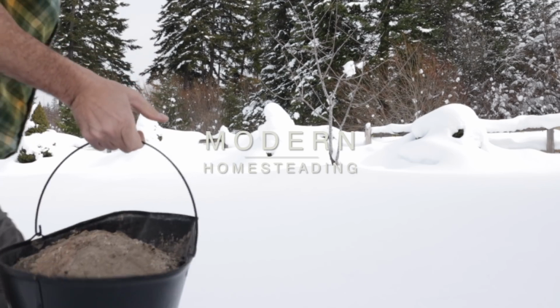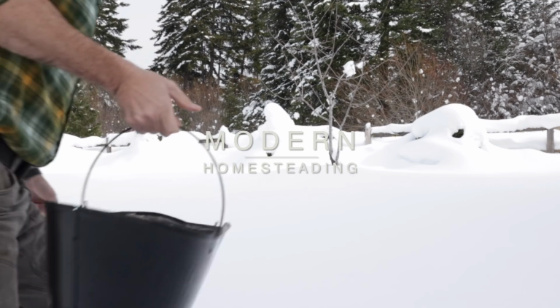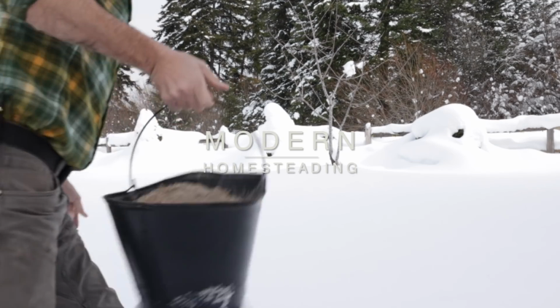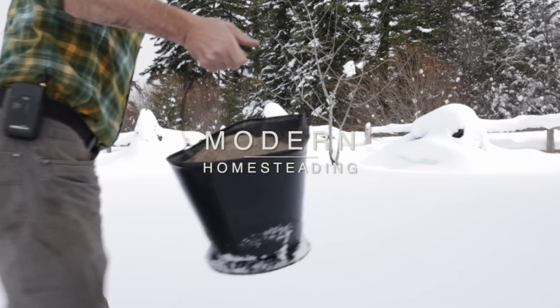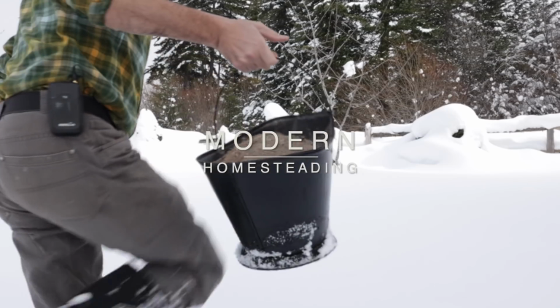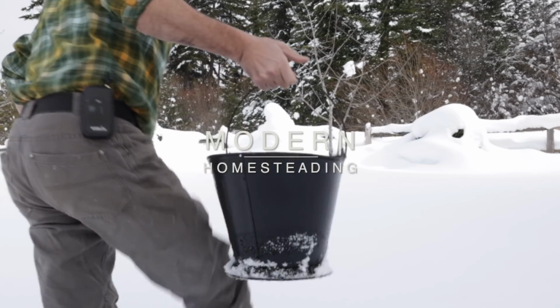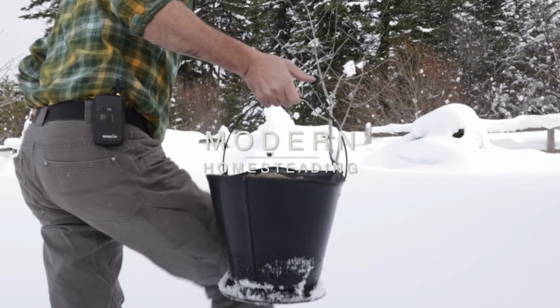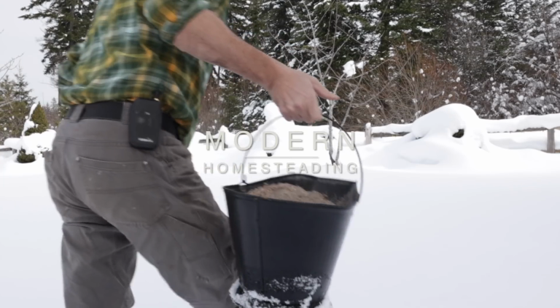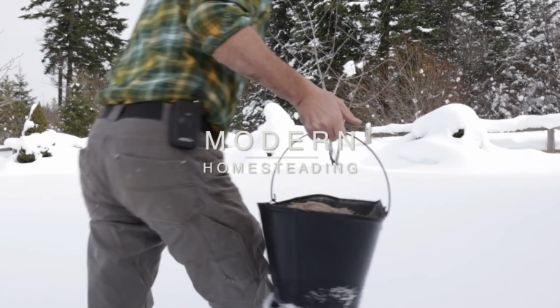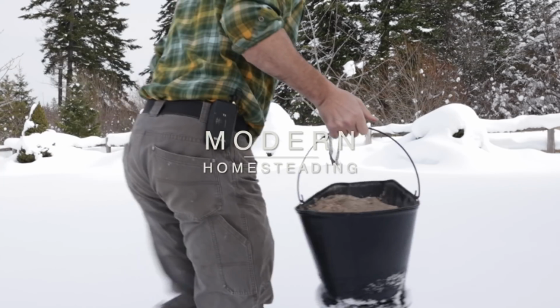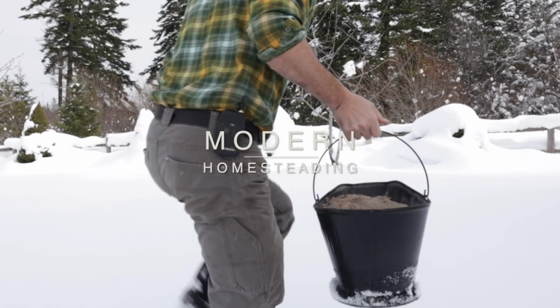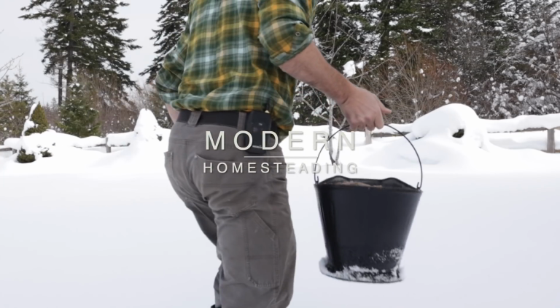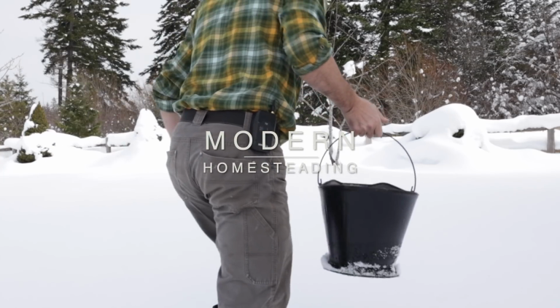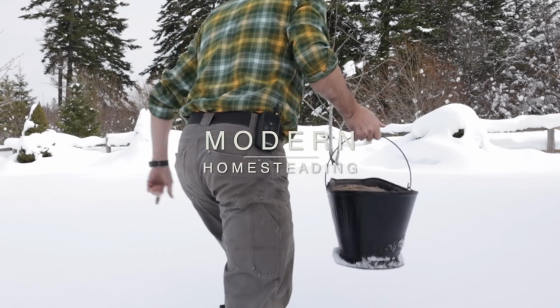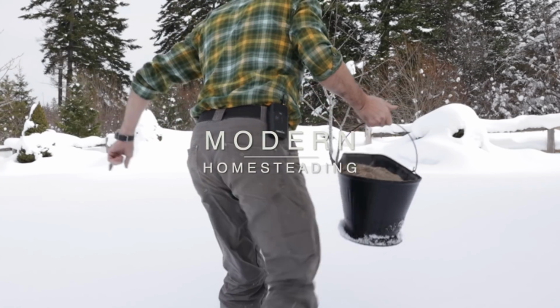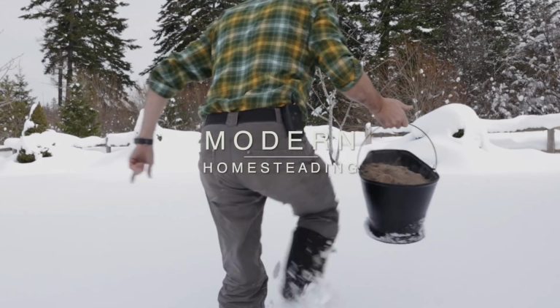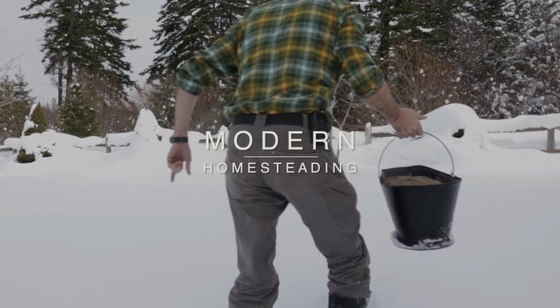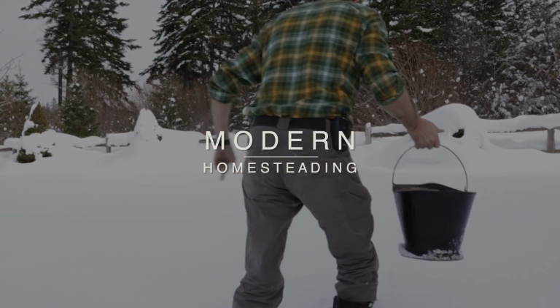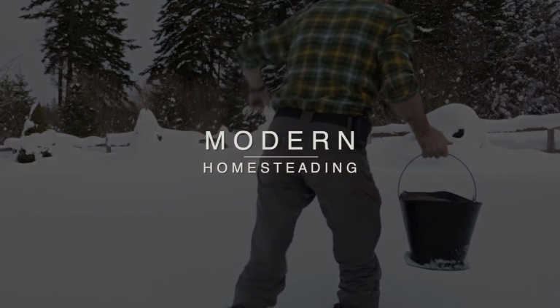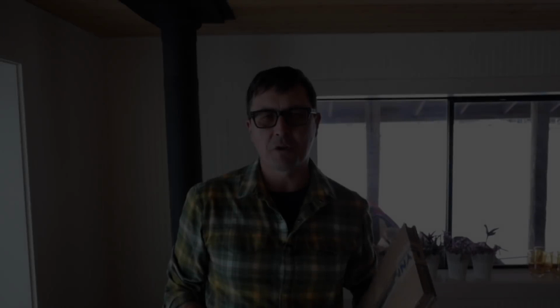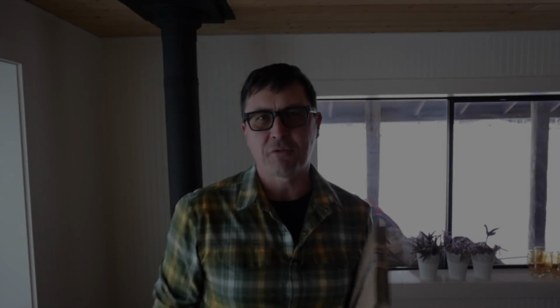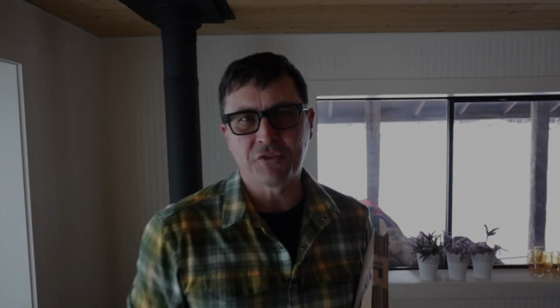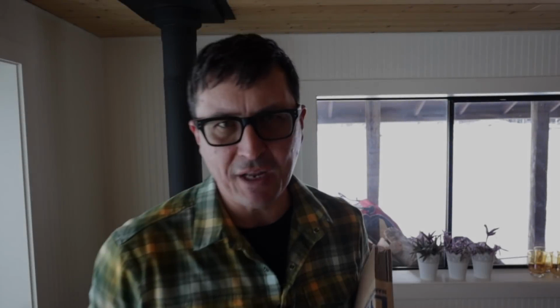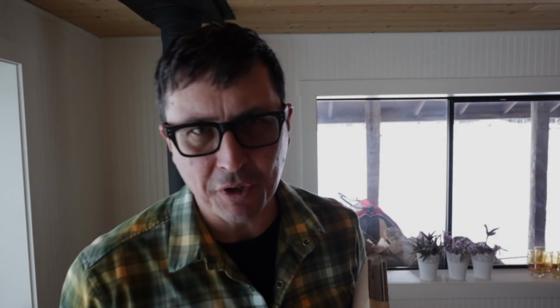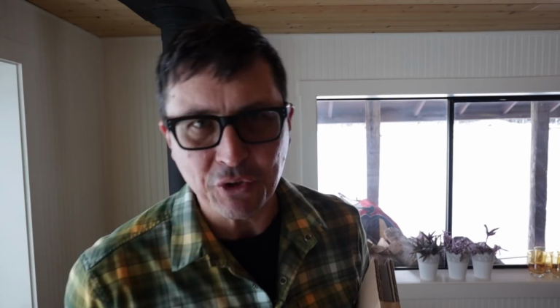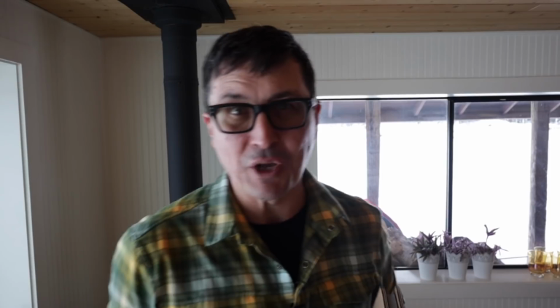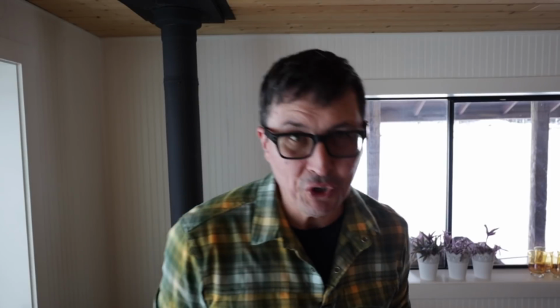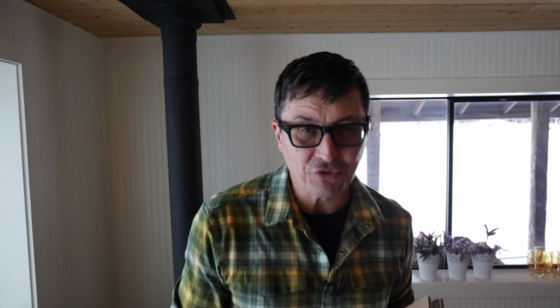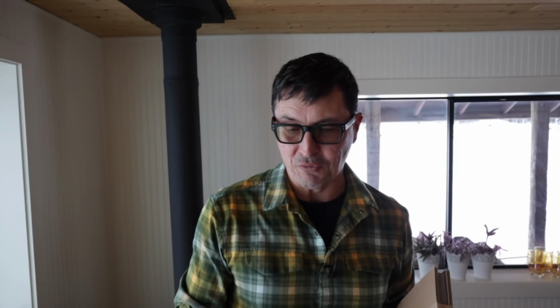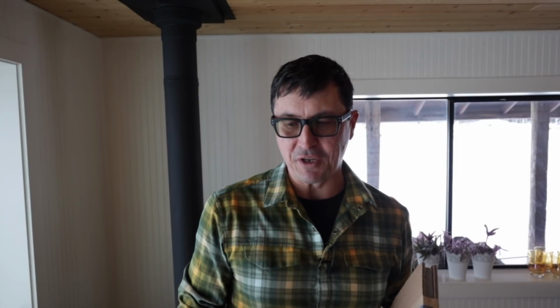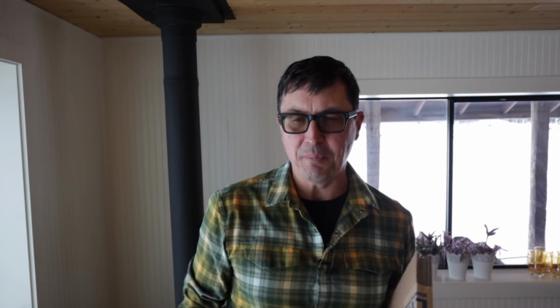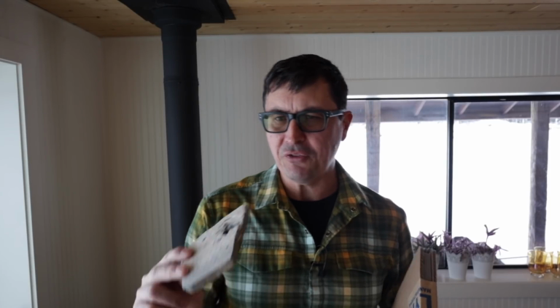Good grief, the snow is deep — it's going over my boots. Welcome back friends, today we're going to be doing a wood stove video.